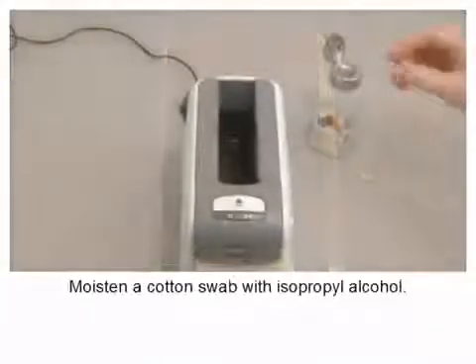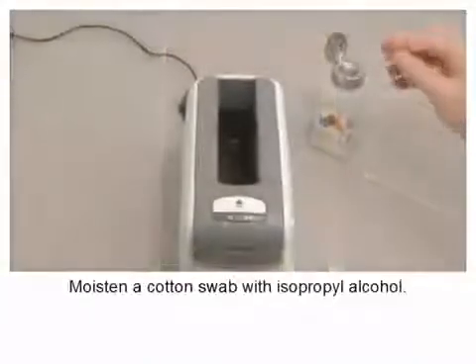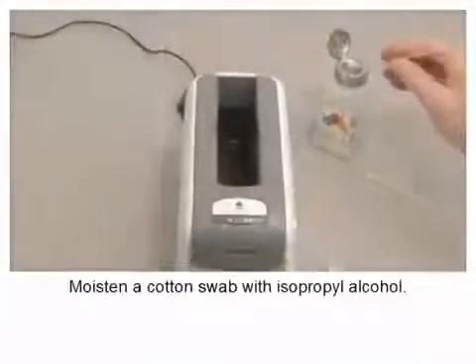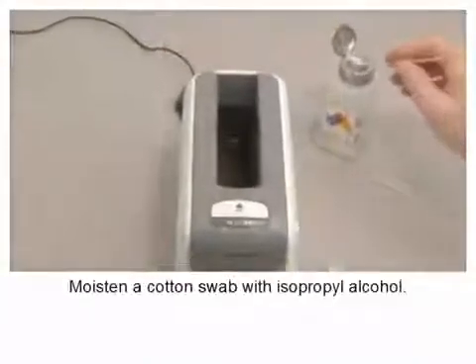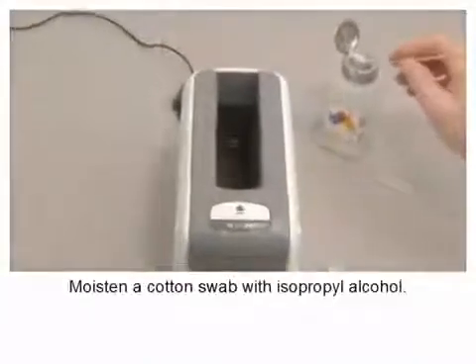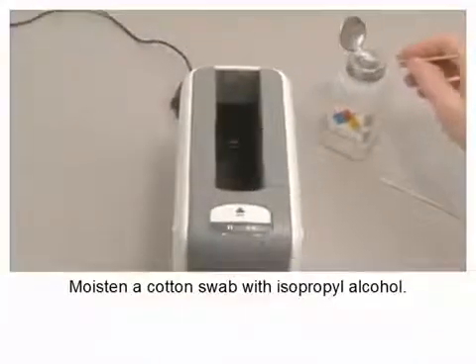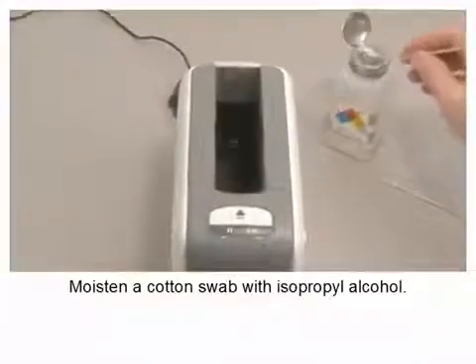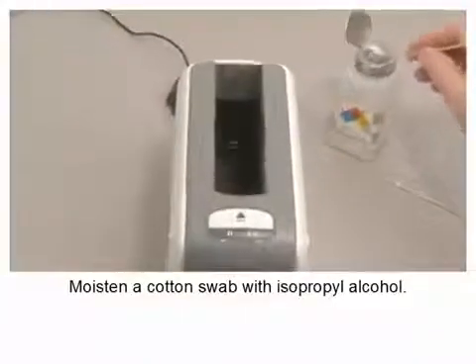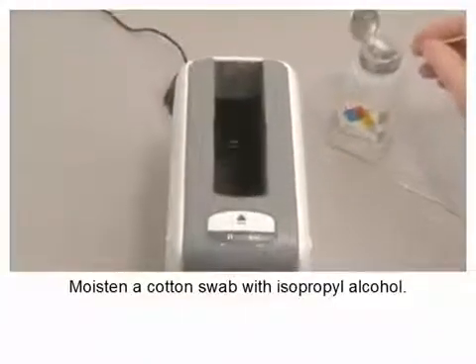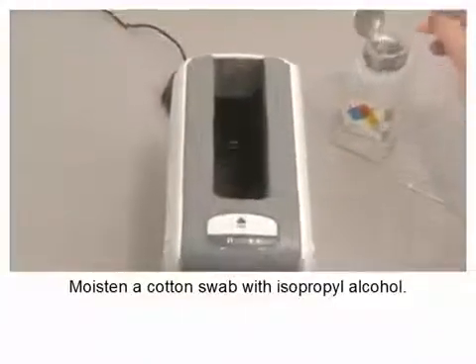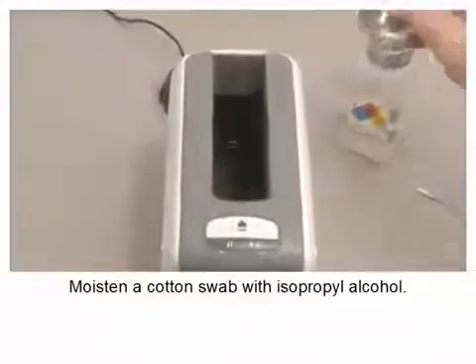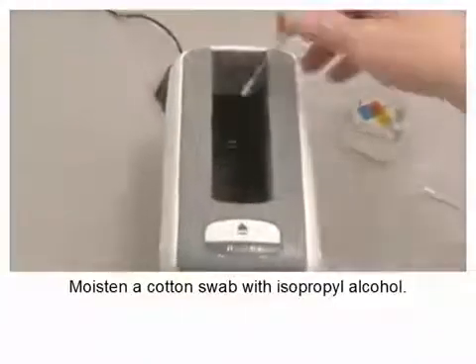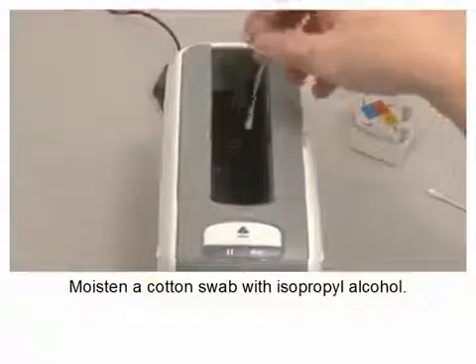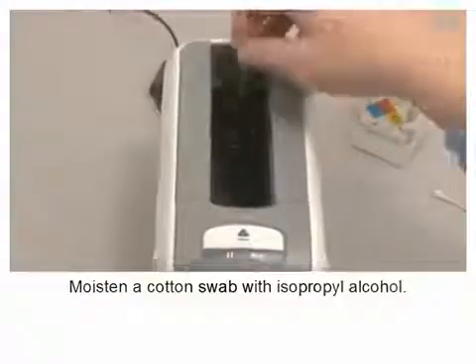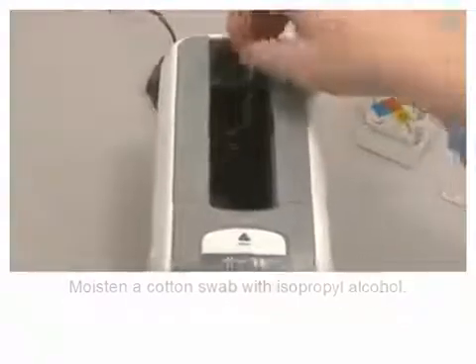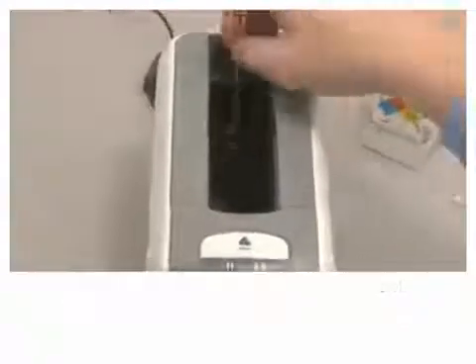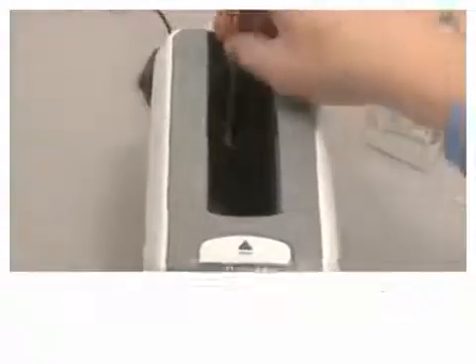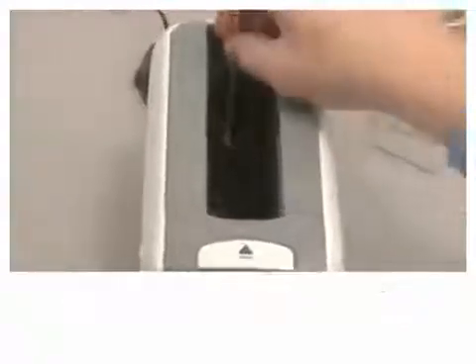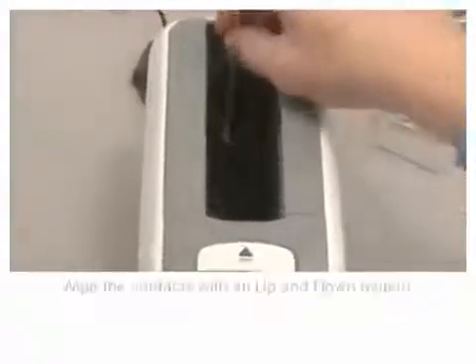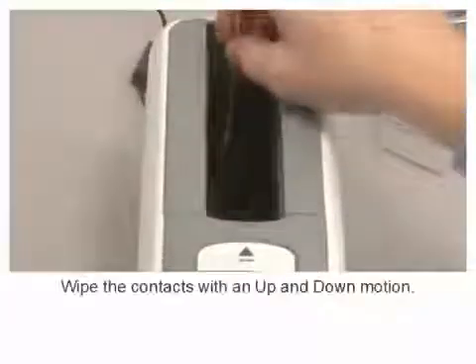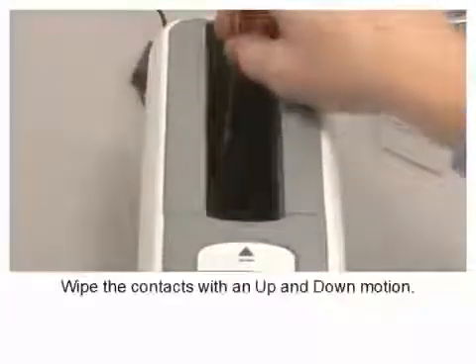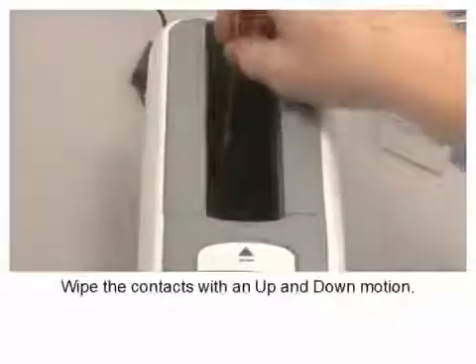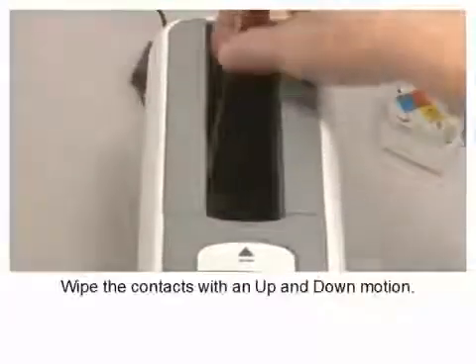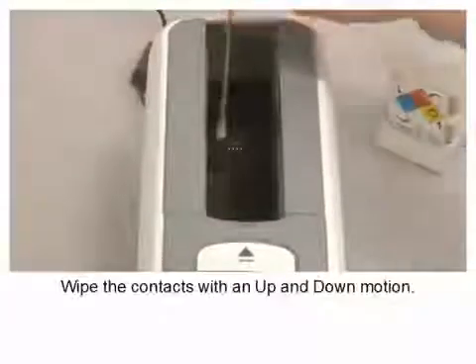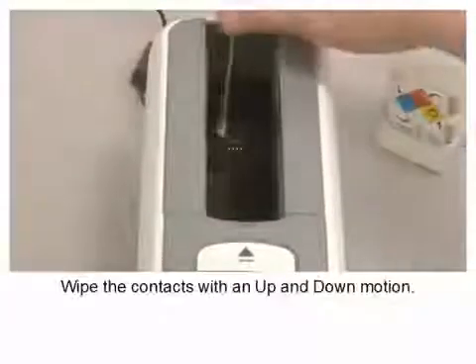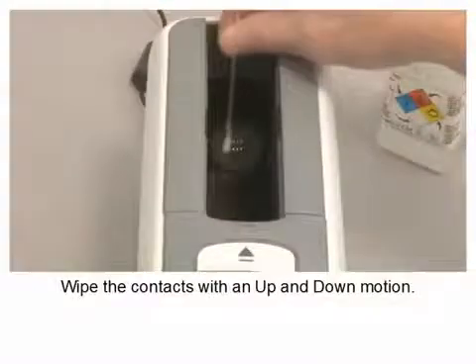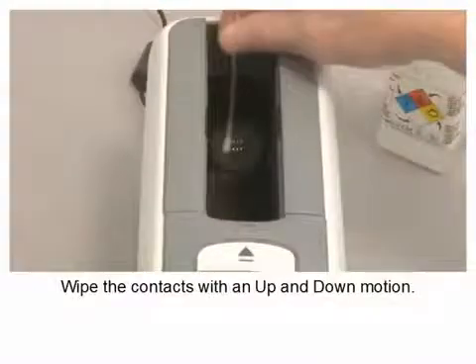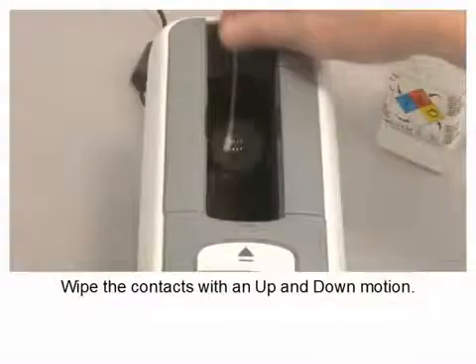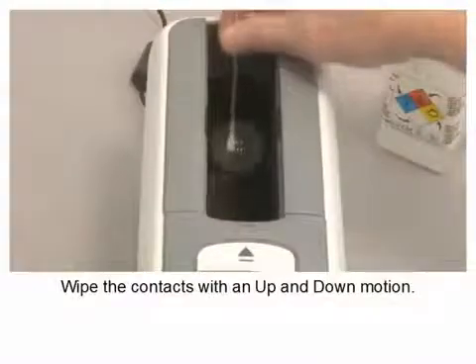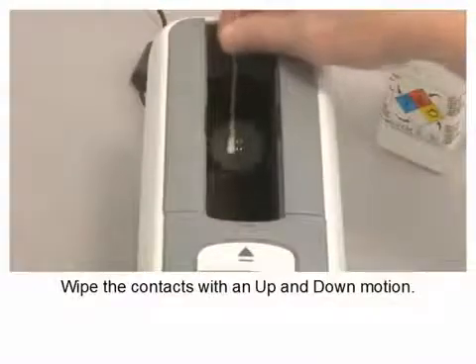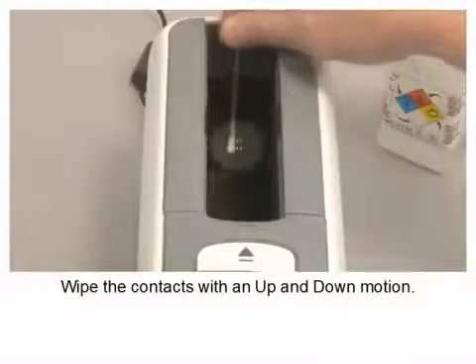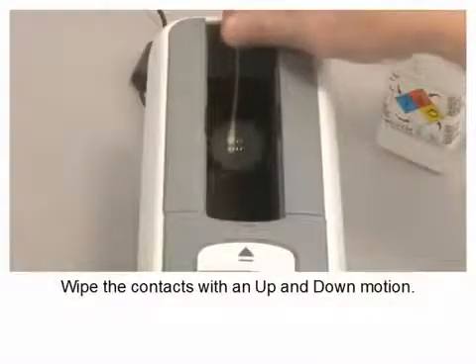Moisten a cotton swab with isopropyl alcohol. Wipe the contacts with an up and down motion.